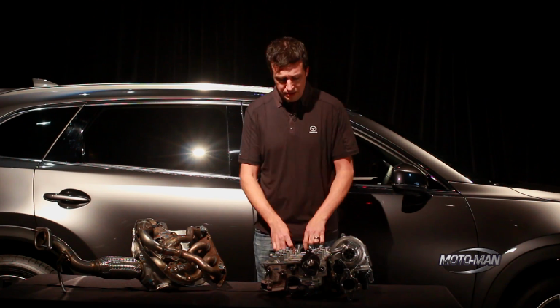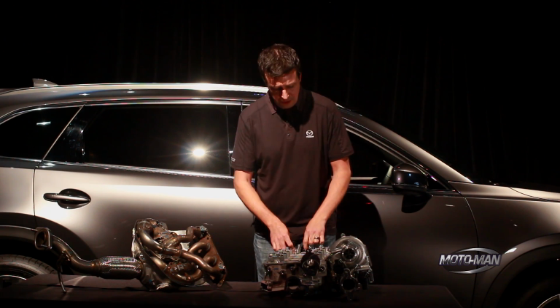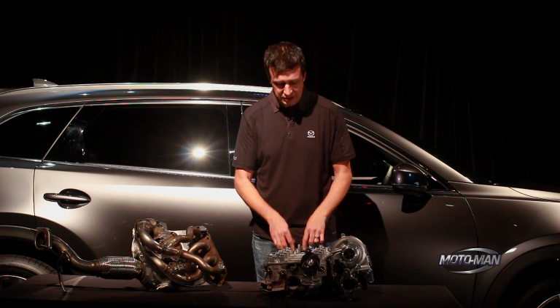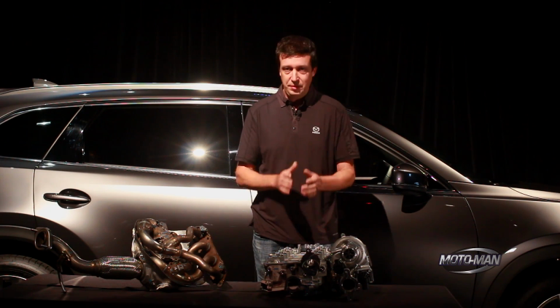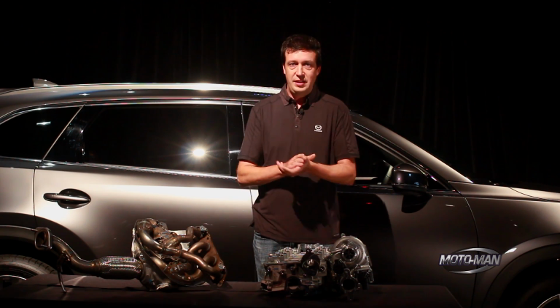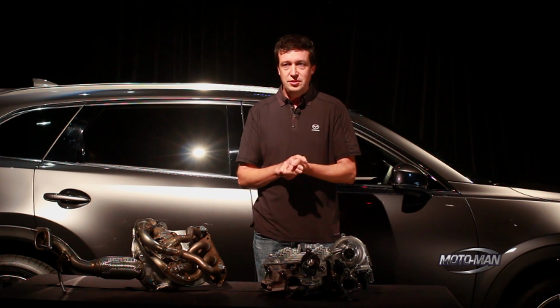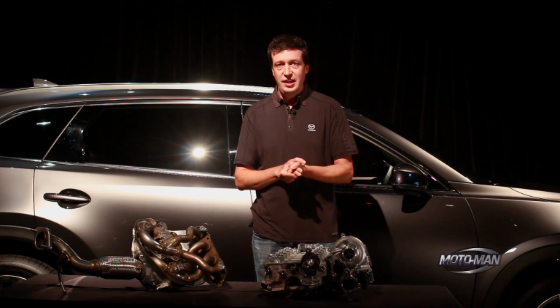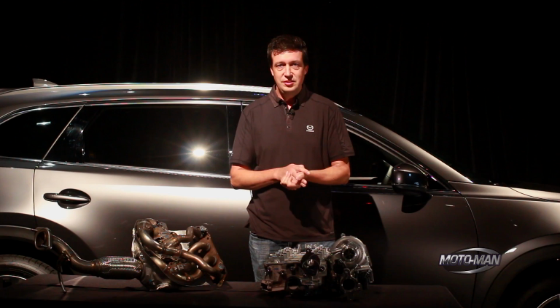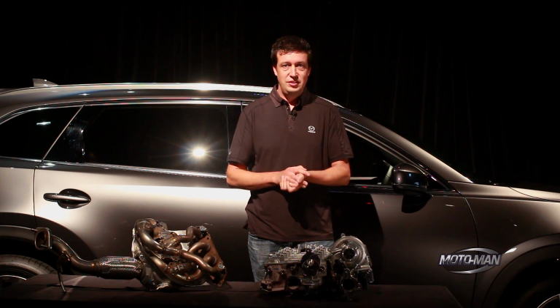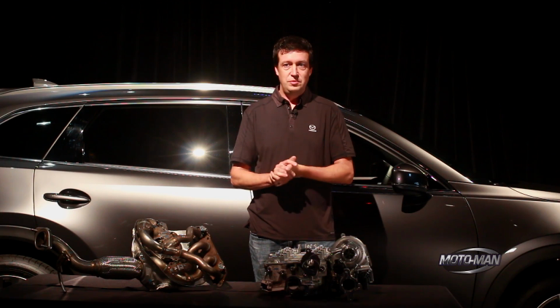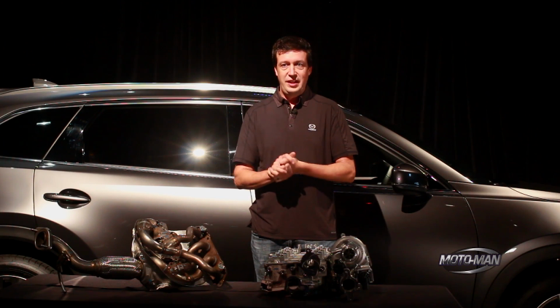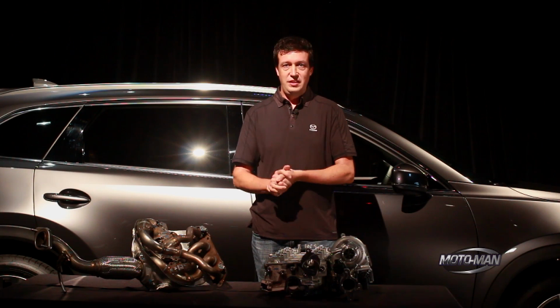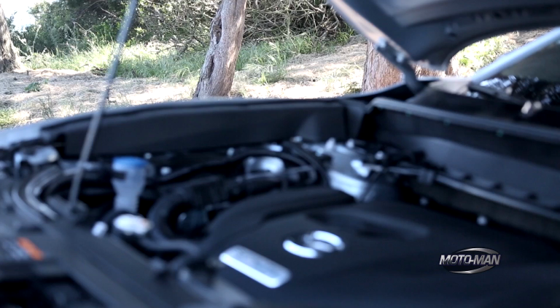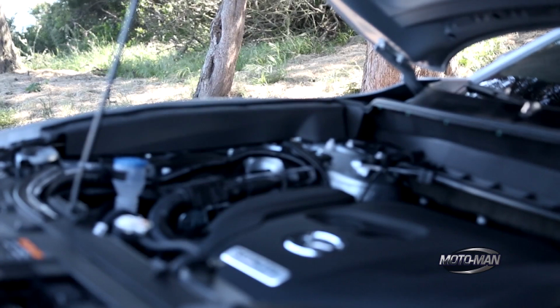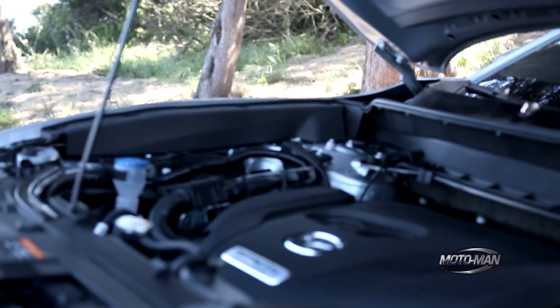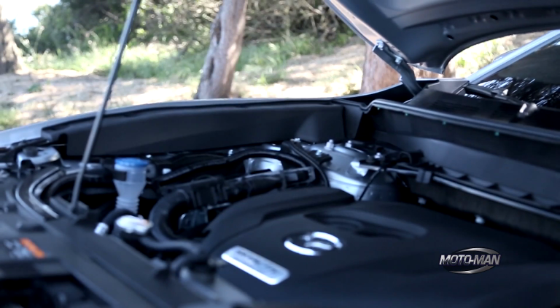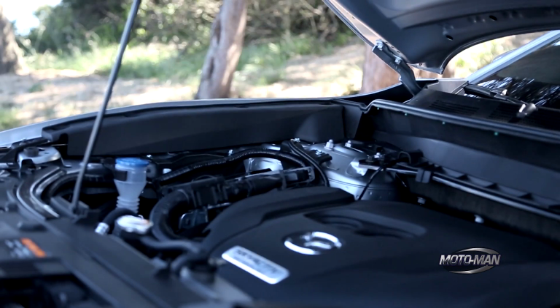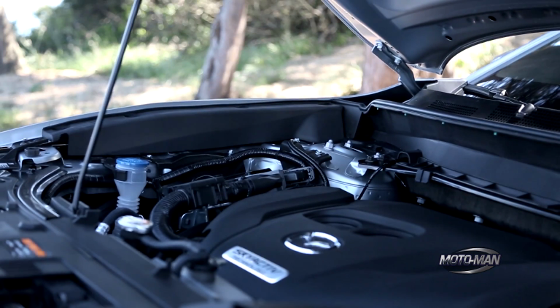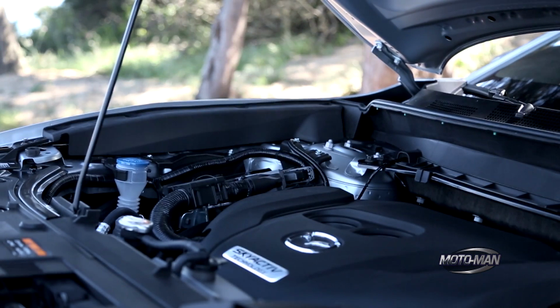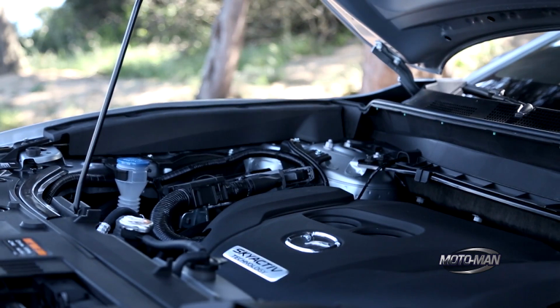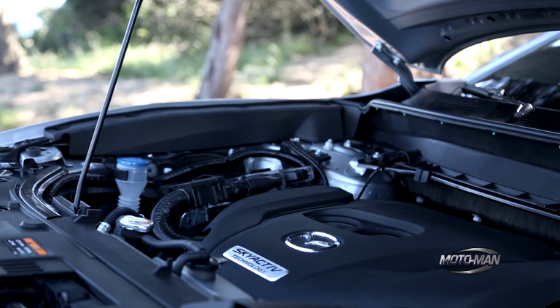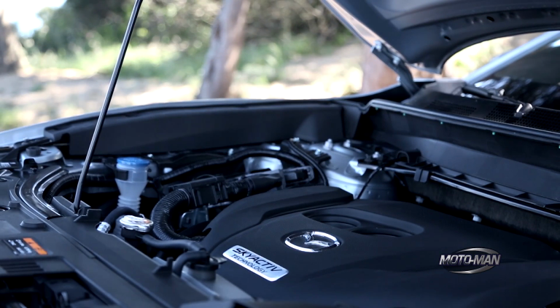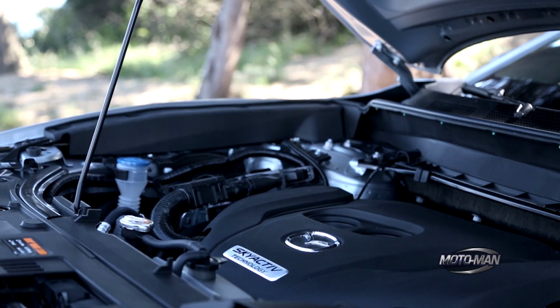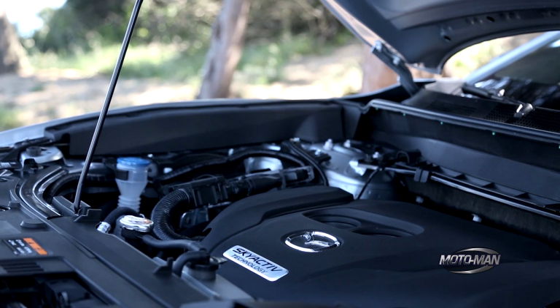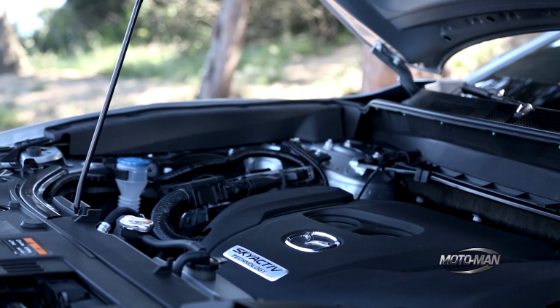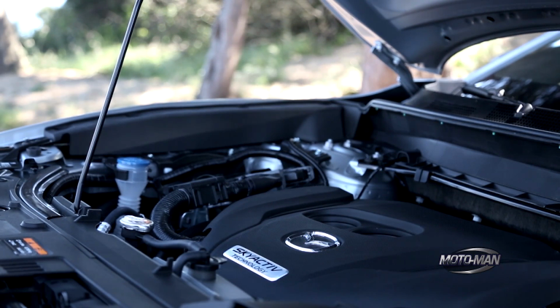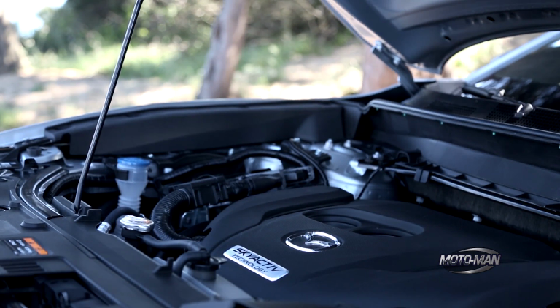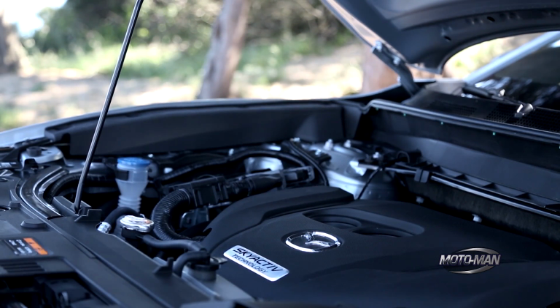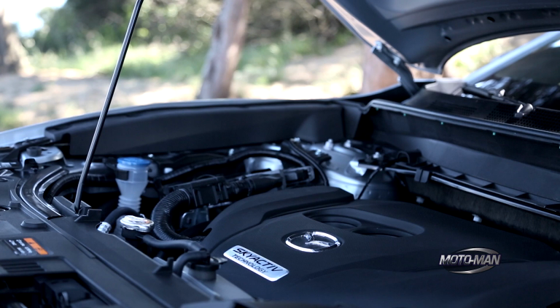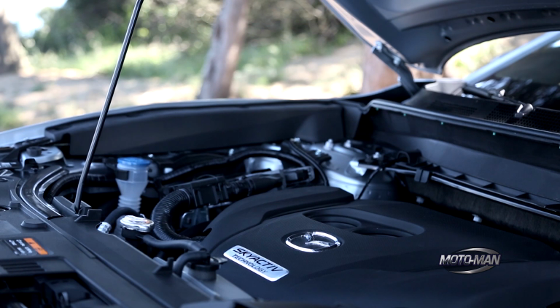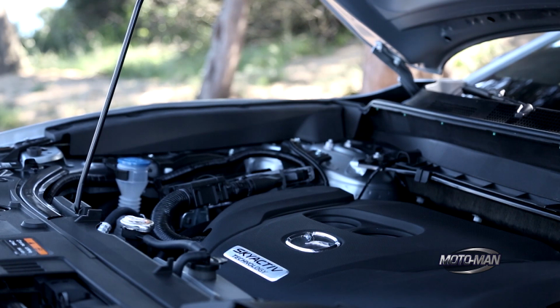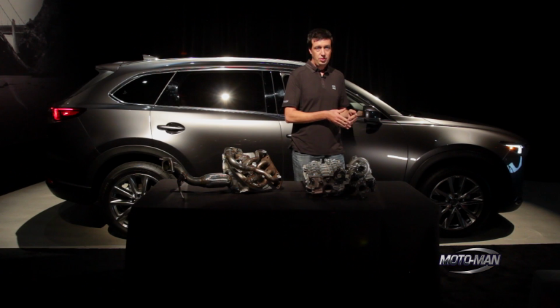A good example of how that turned out is we actually have less horsepower in this engine than we did on the previous TX9, but vastly more torque.